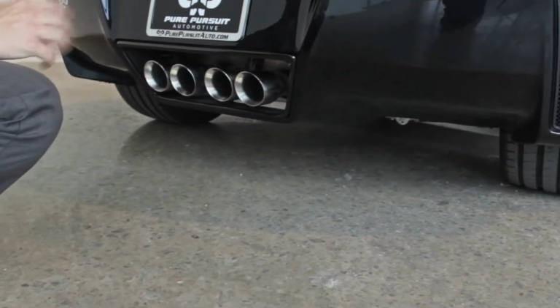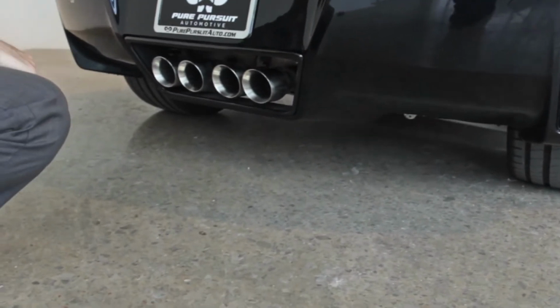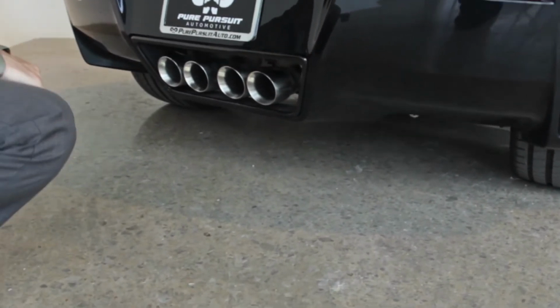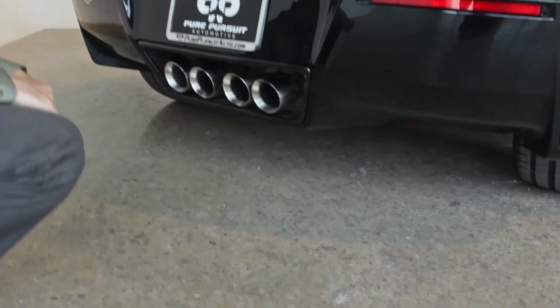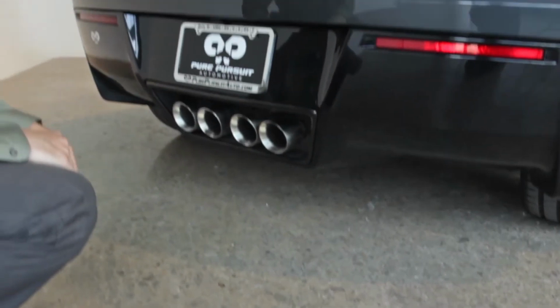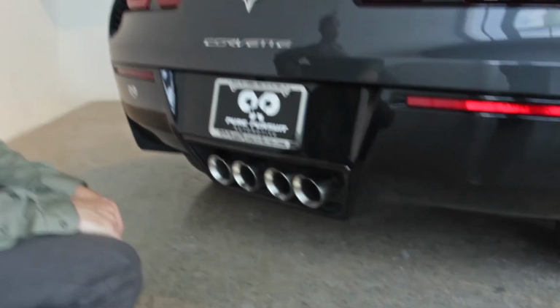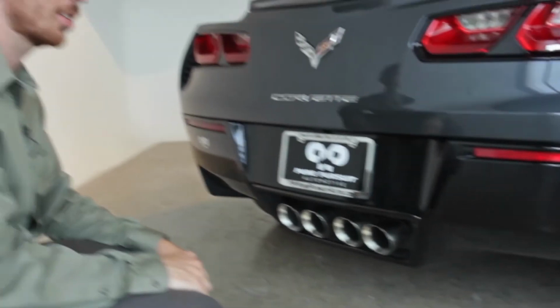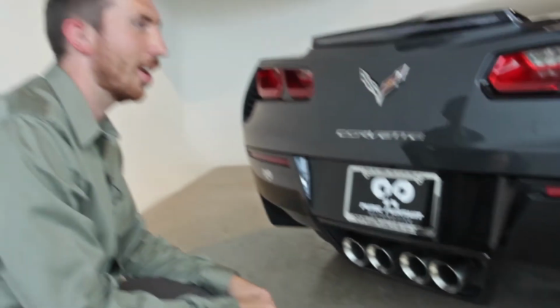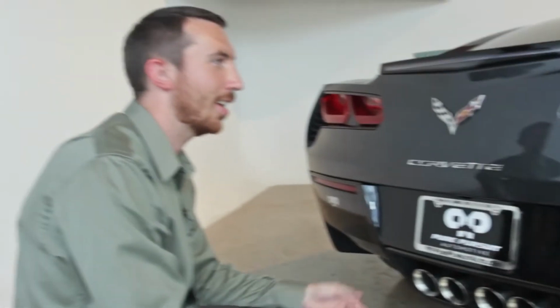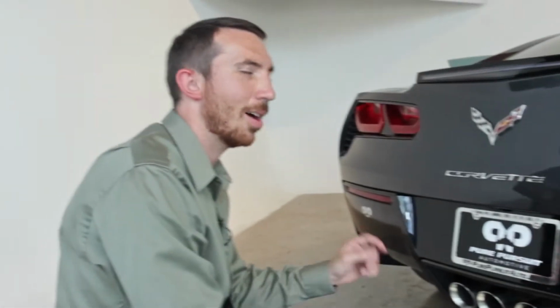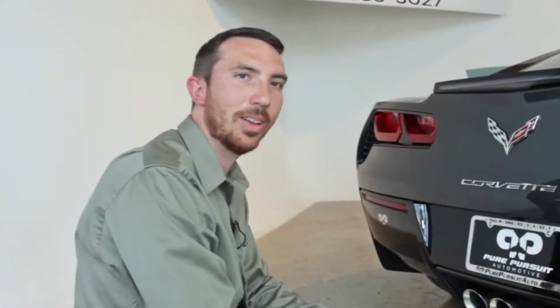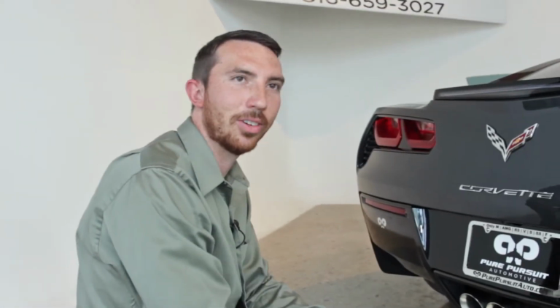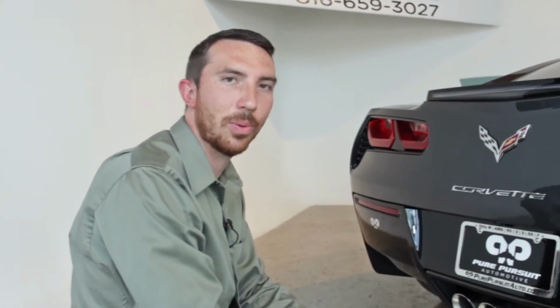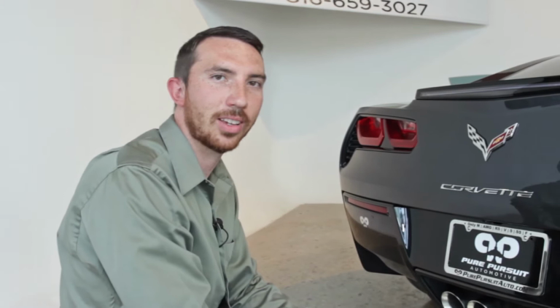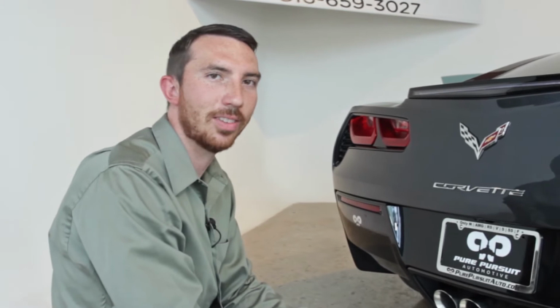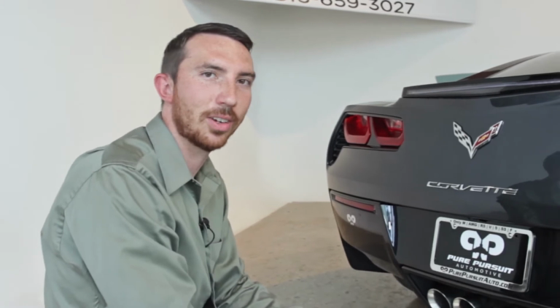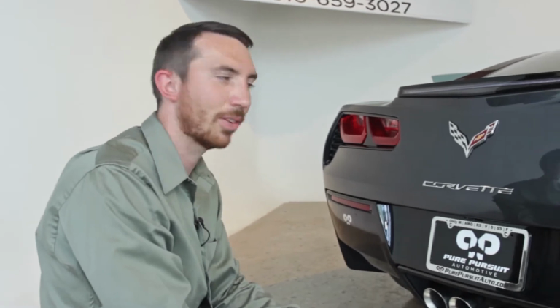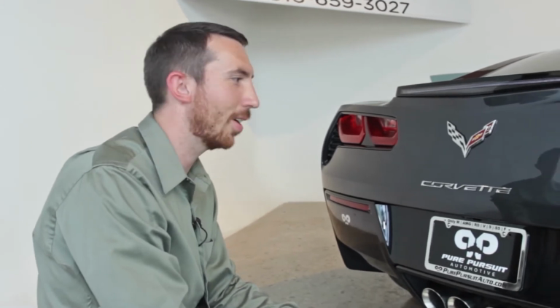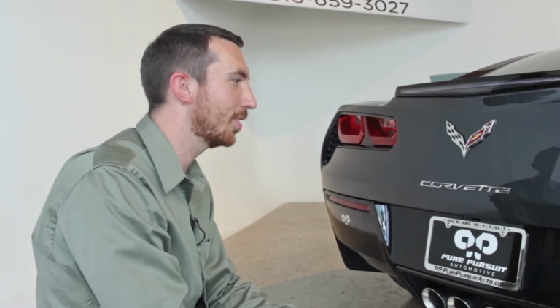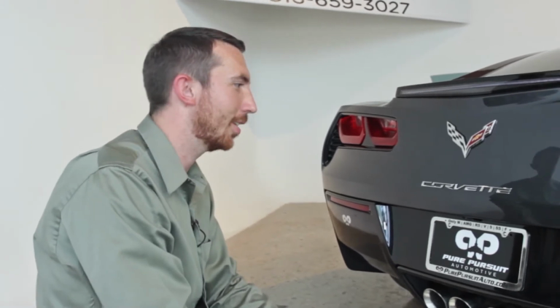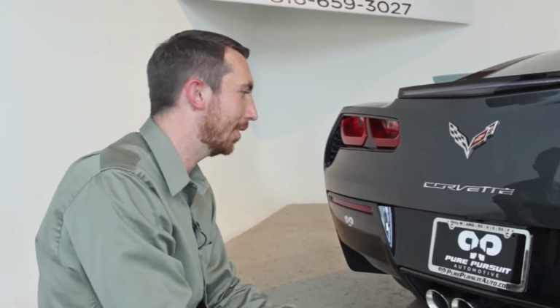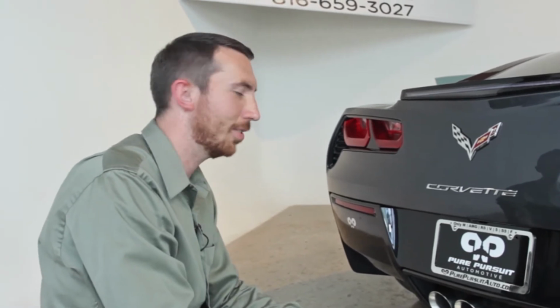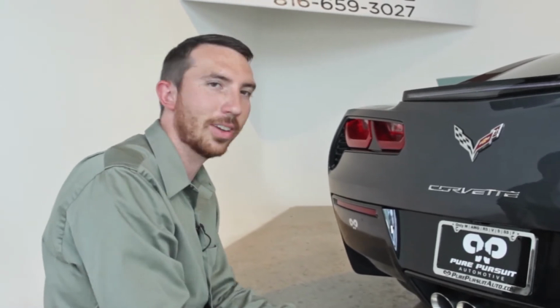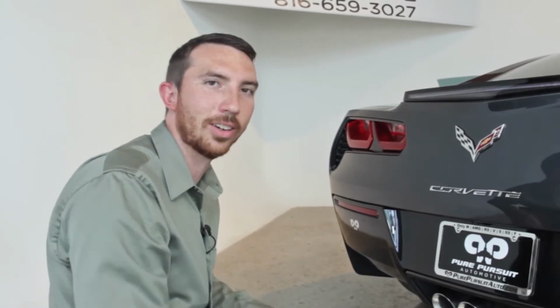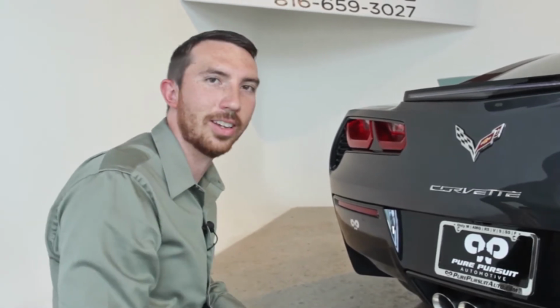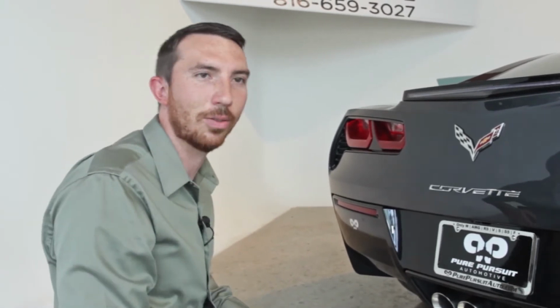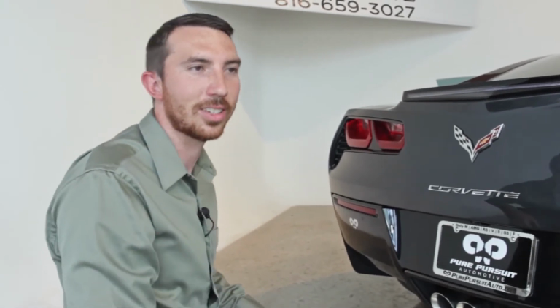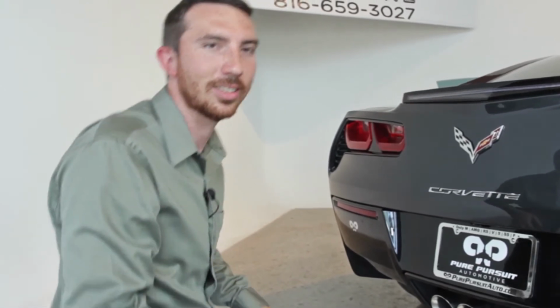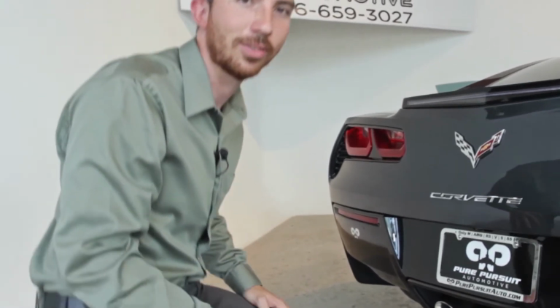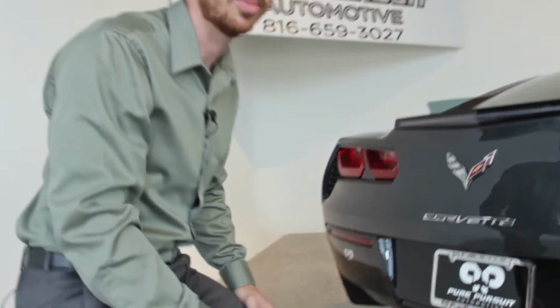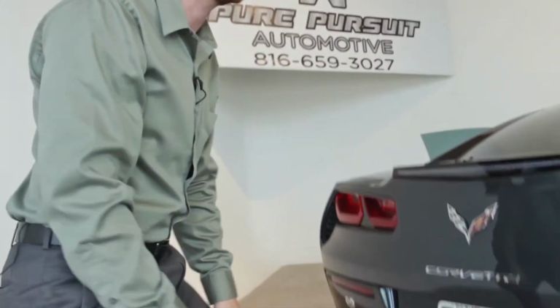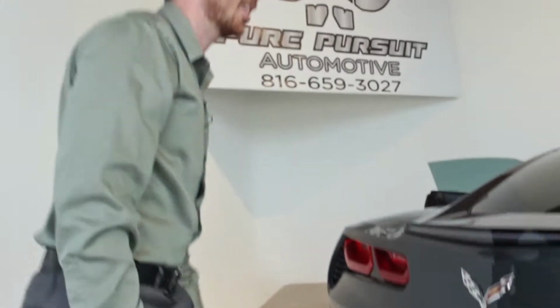This car is warmed up, so I'll go ahead and hop in it real quick and give you a quick rev so you've got a good idea of what it sounds like from the outside.